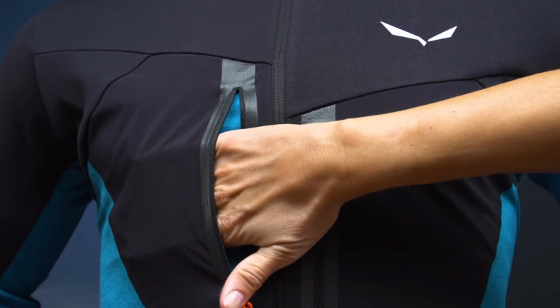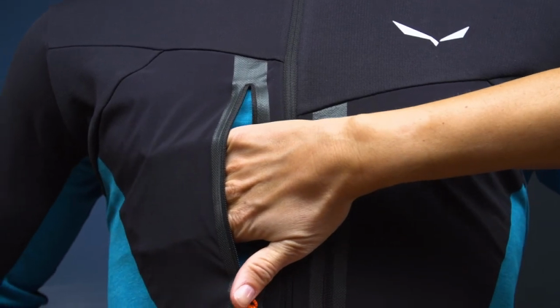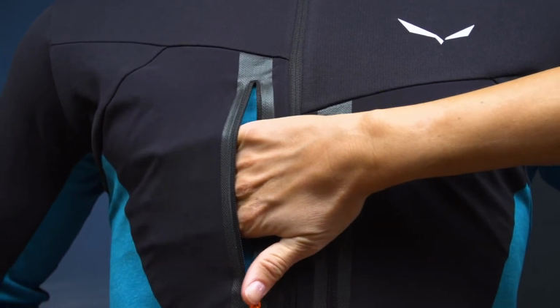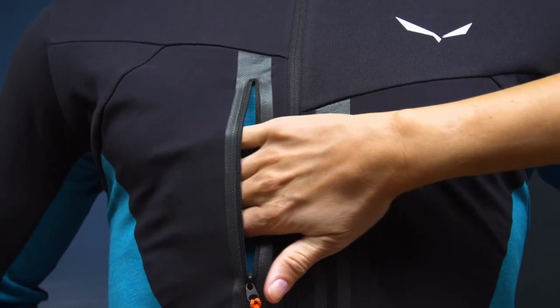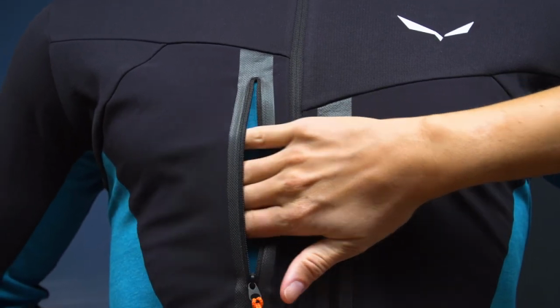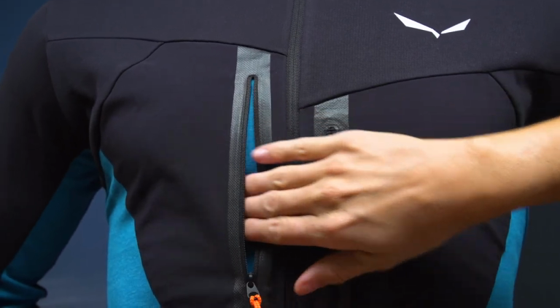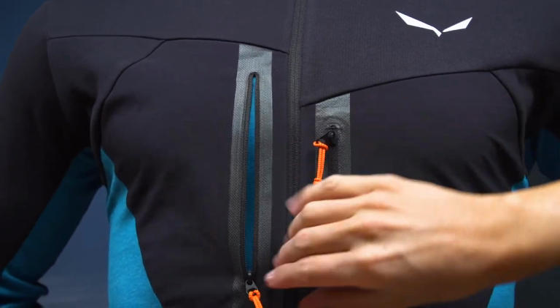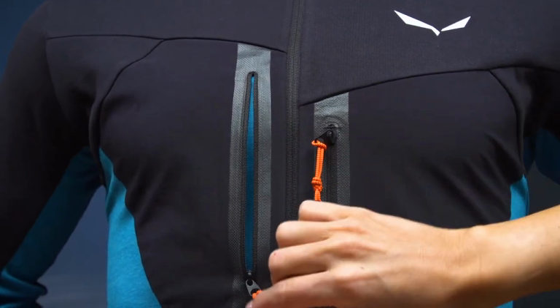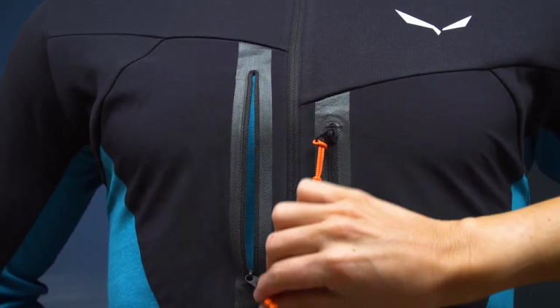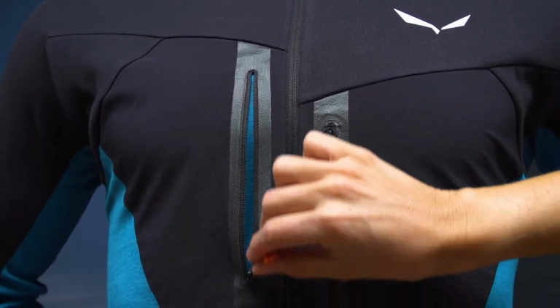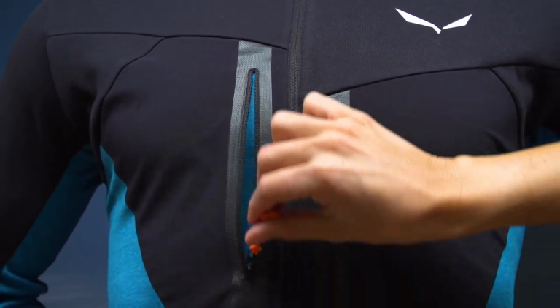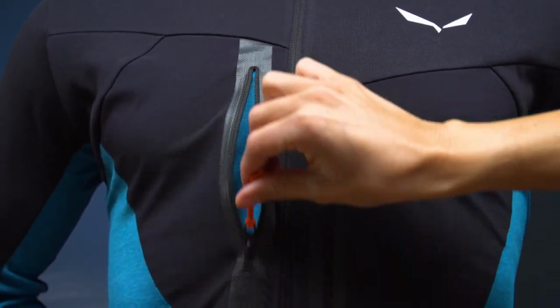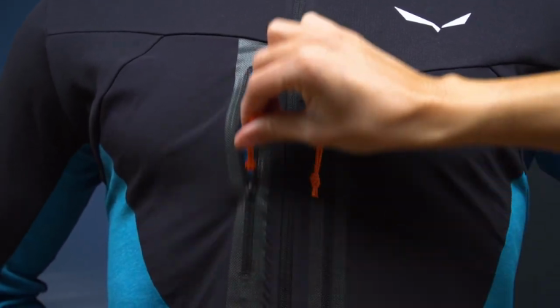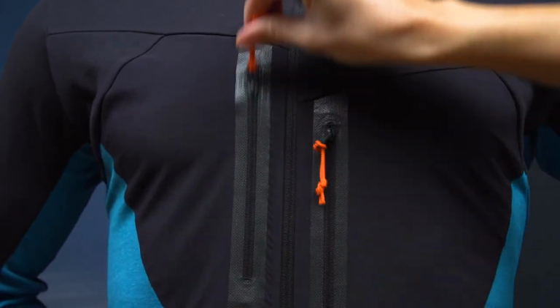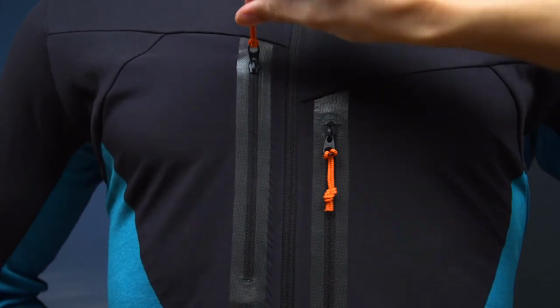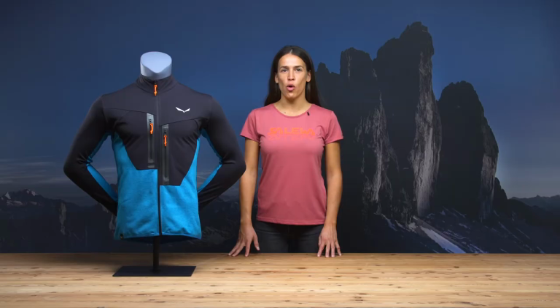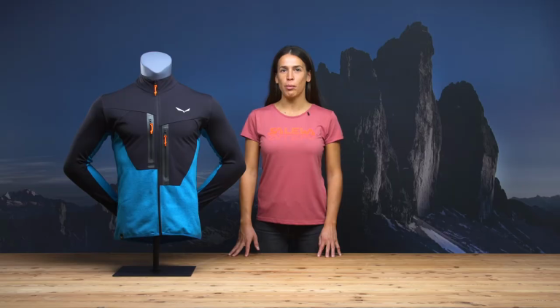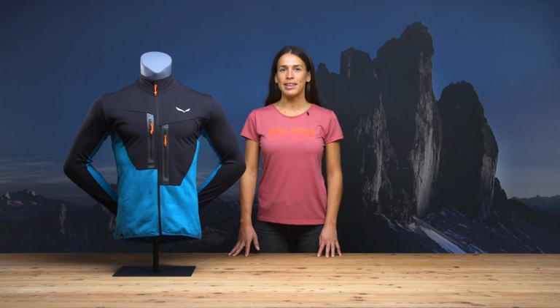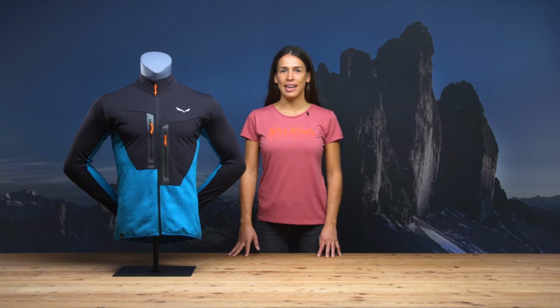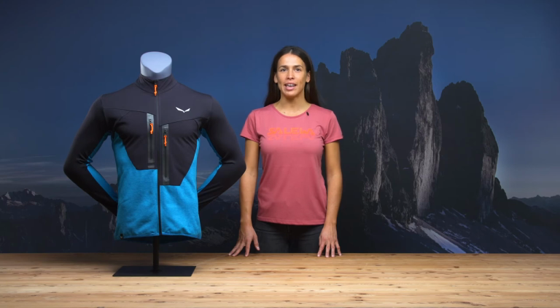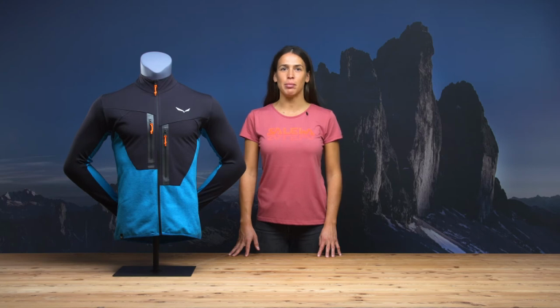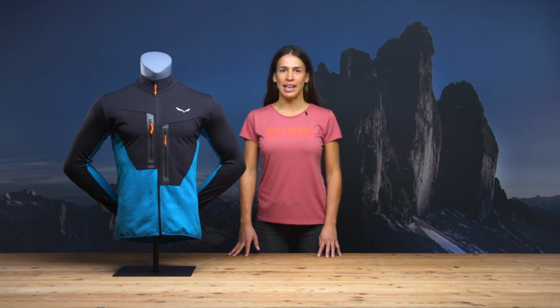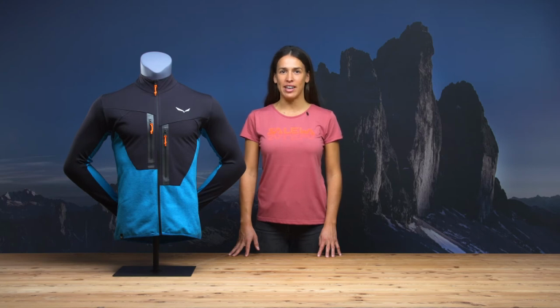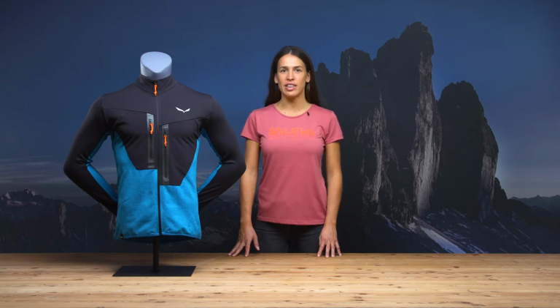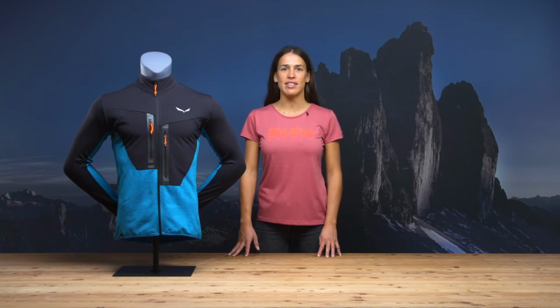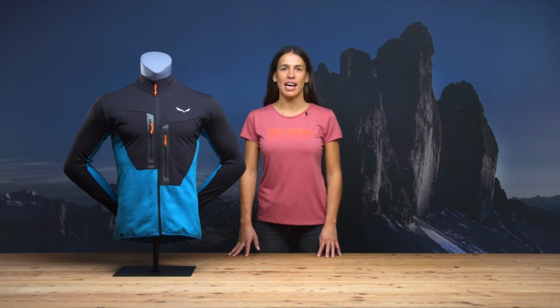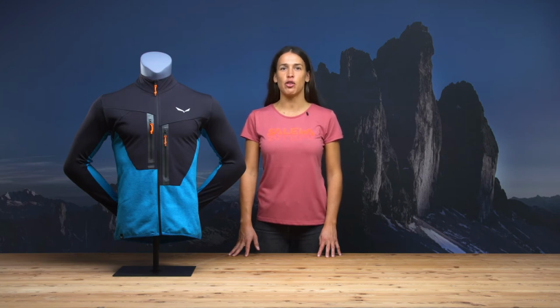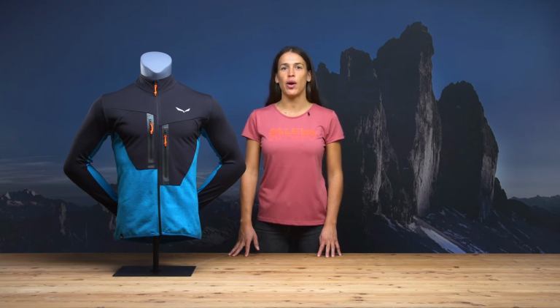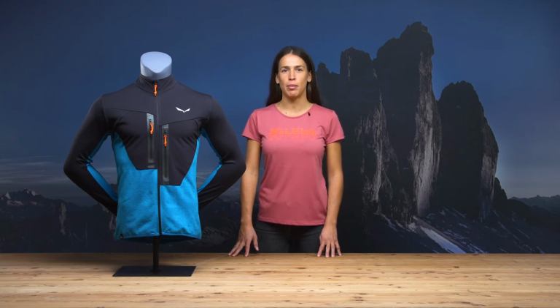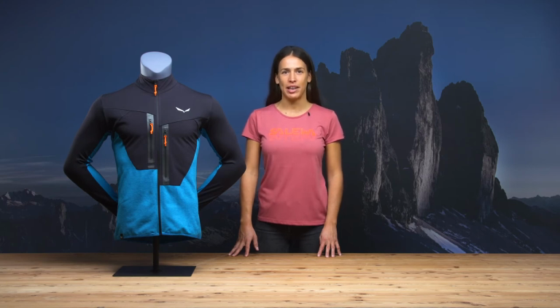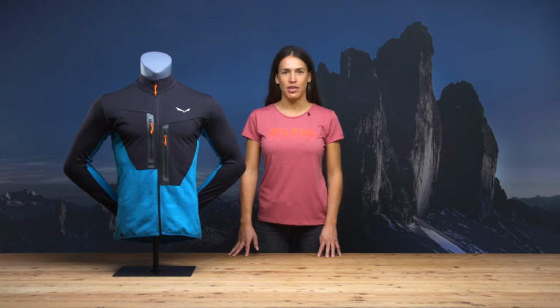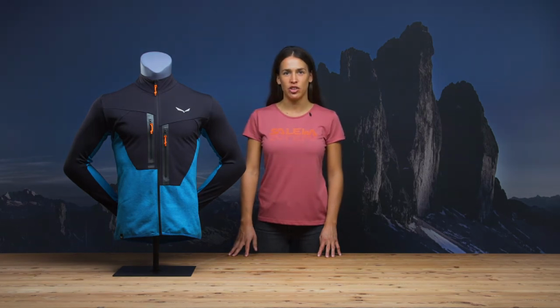The Hortless Alpine Merino Jacket is a durable, warm, technical mid-layer designed for your alpine adventures.